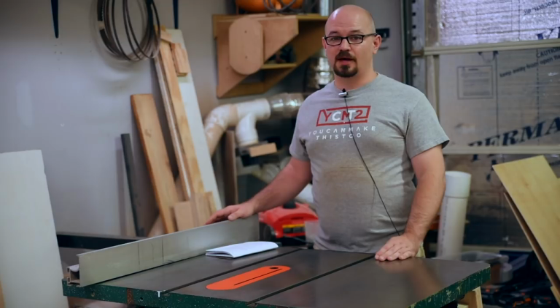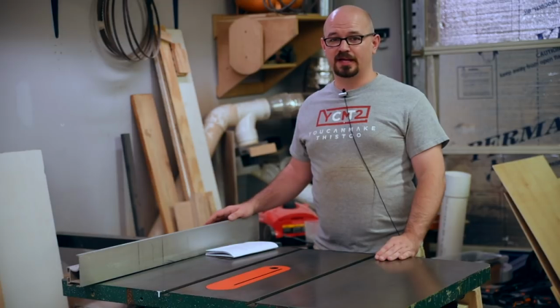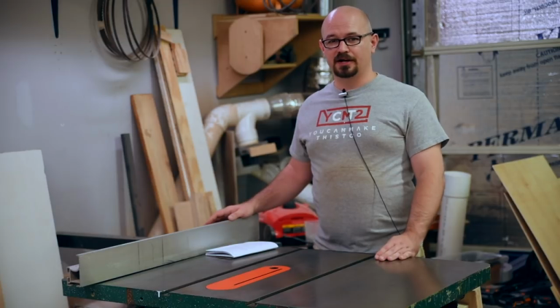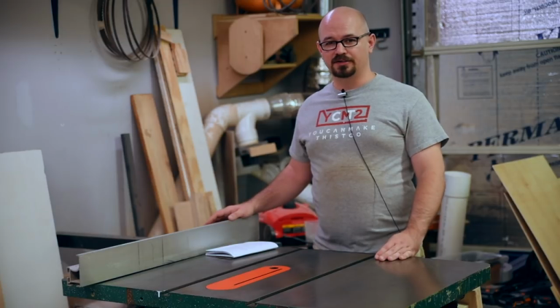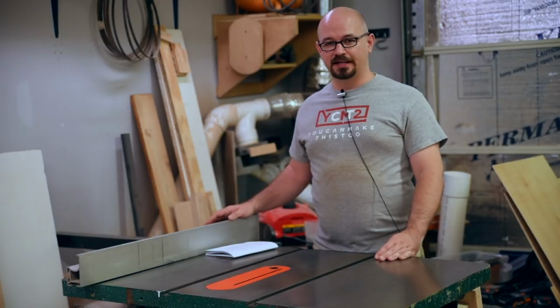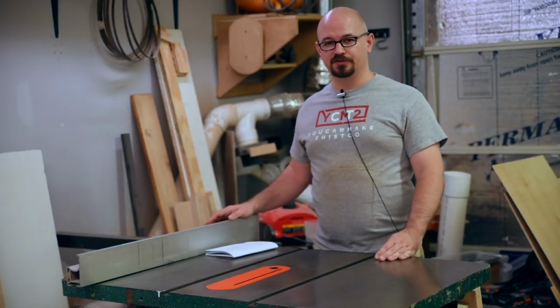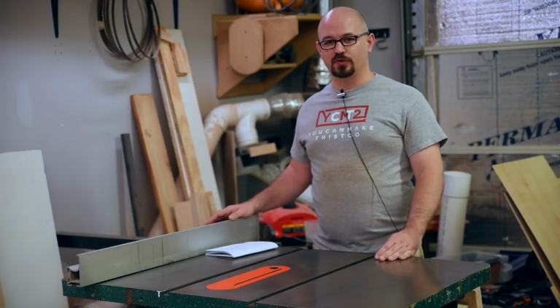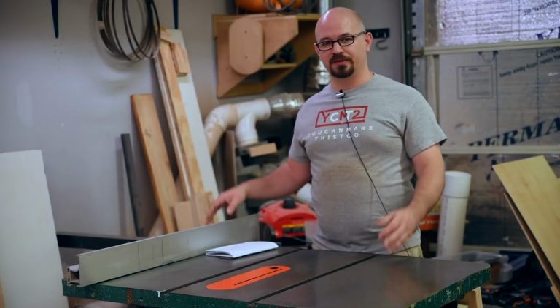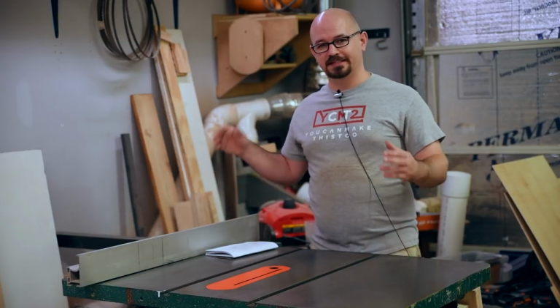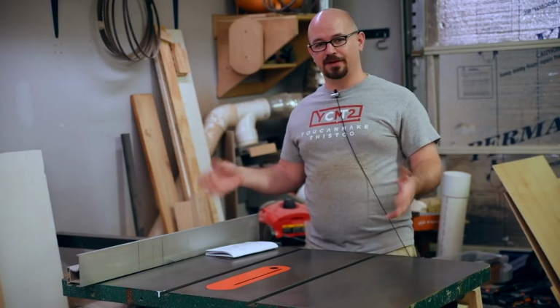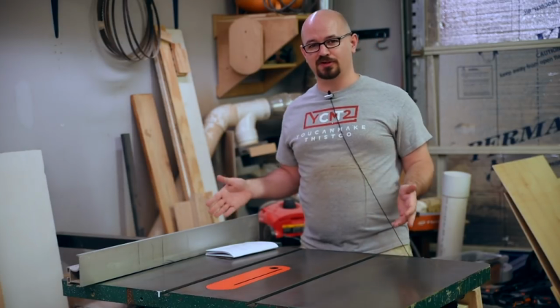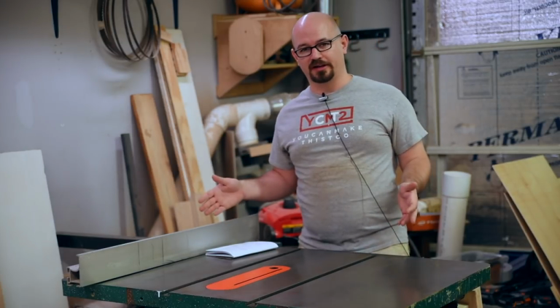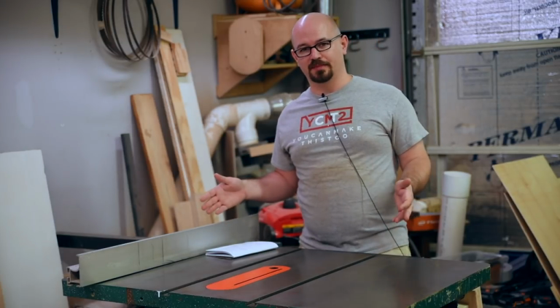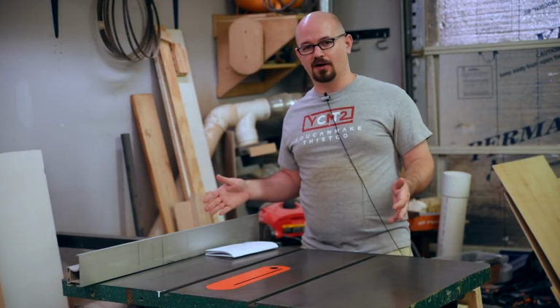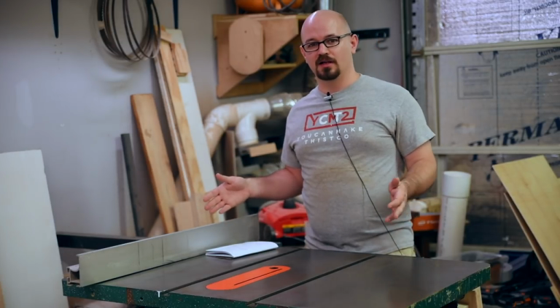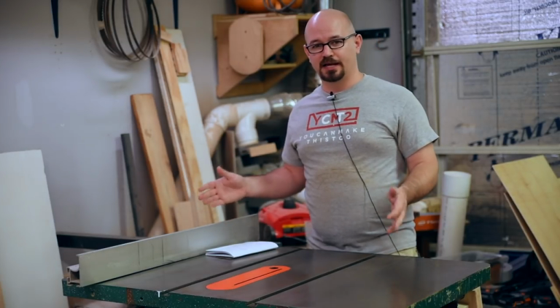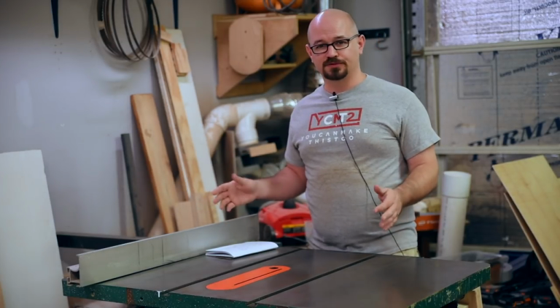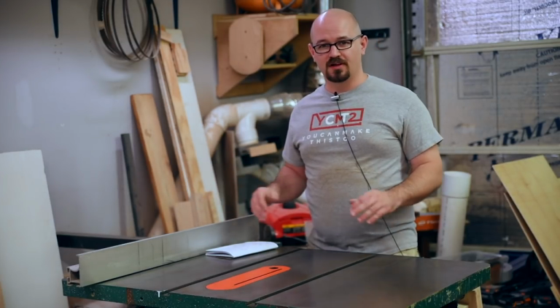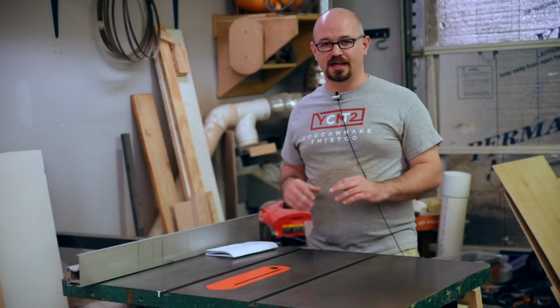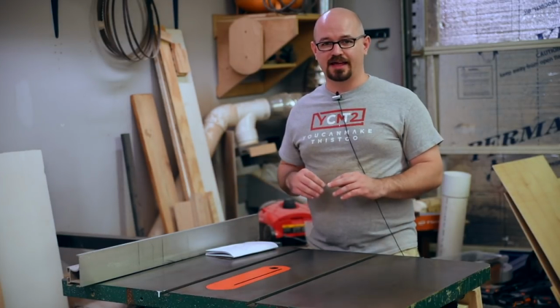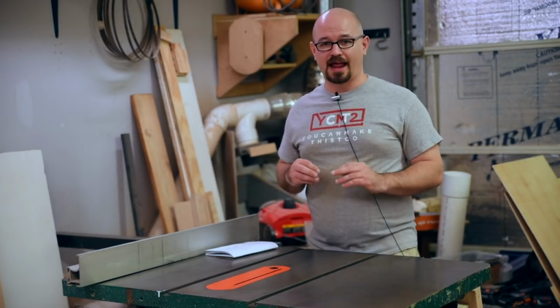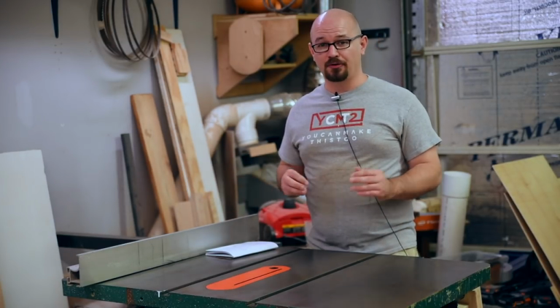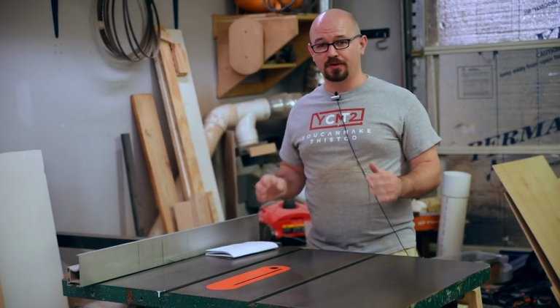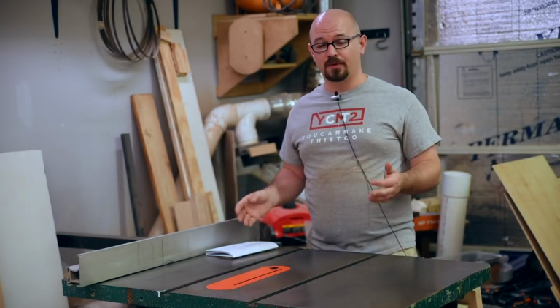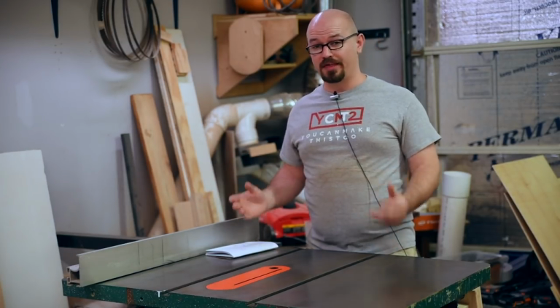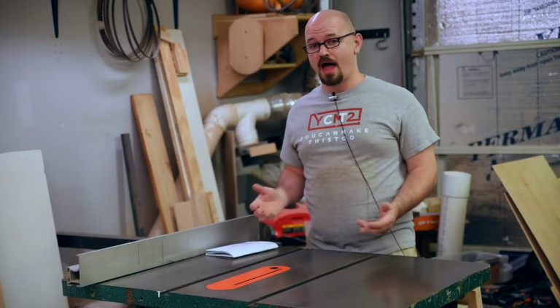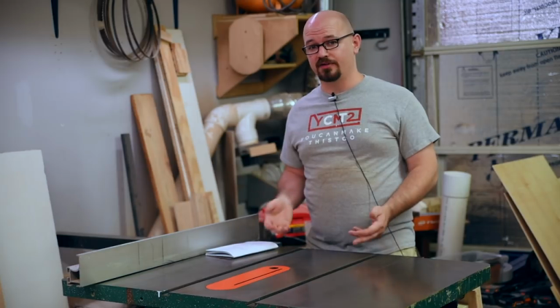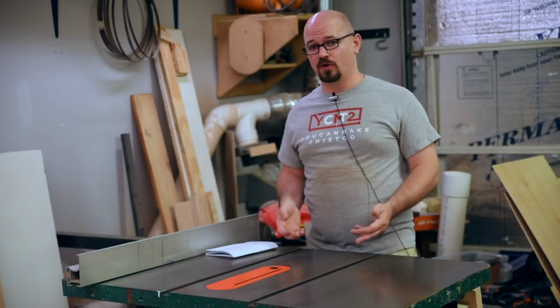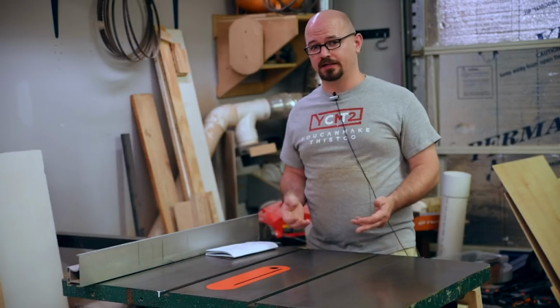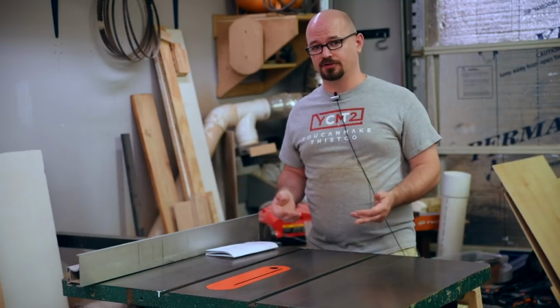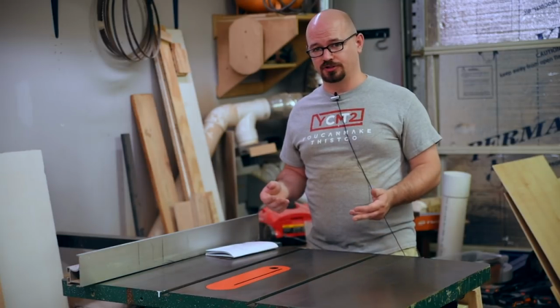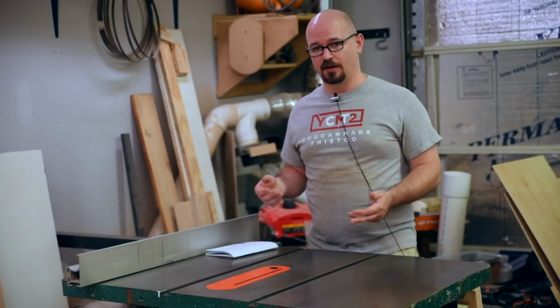I'm Caleb Harris, thank you for joining me. Today I'm gonna be talking about table saws and how you can get away without having one in your shop.